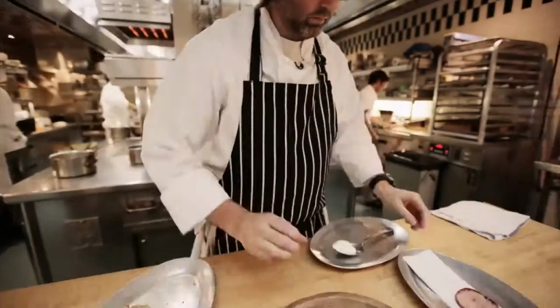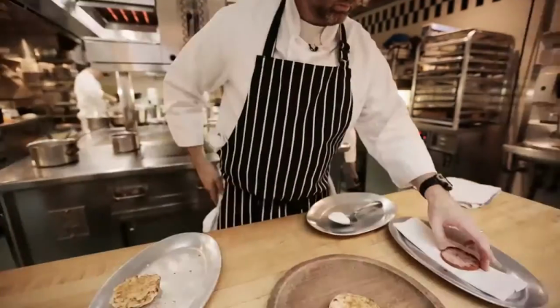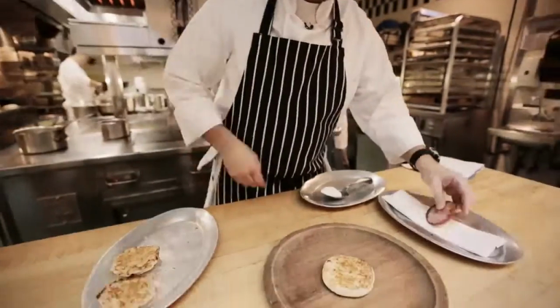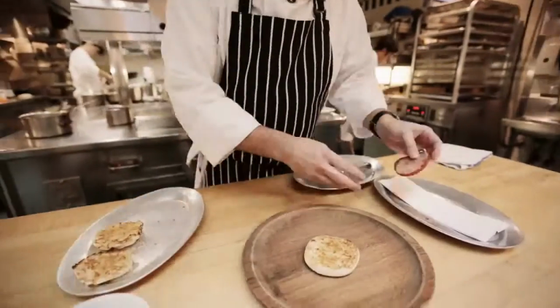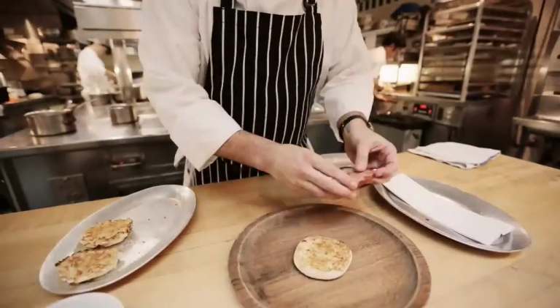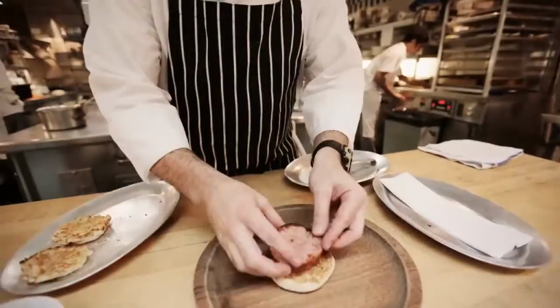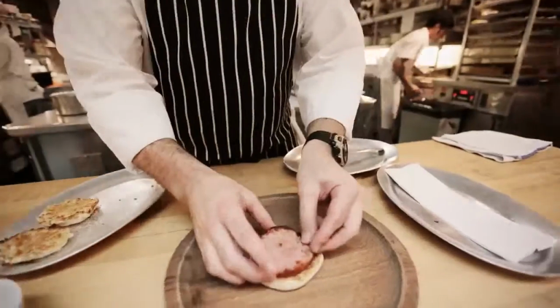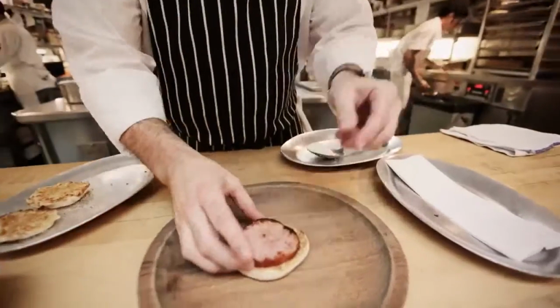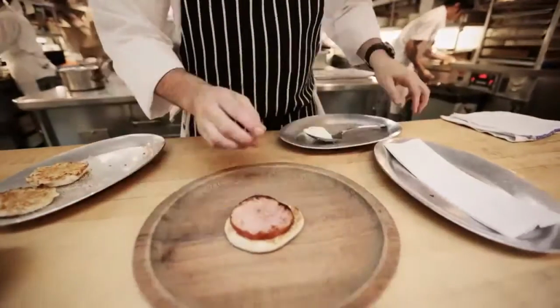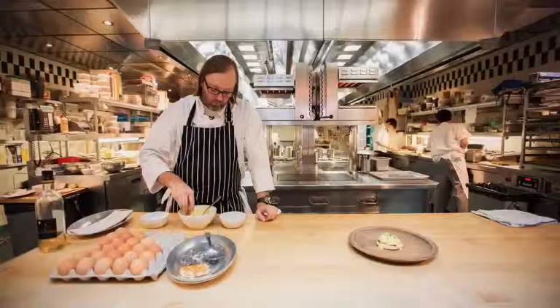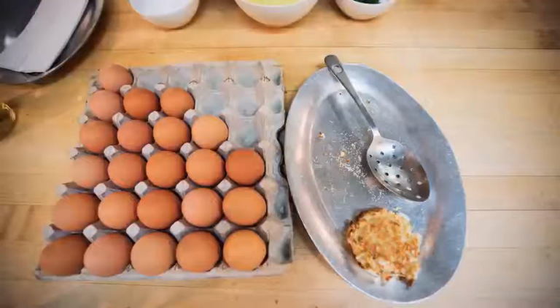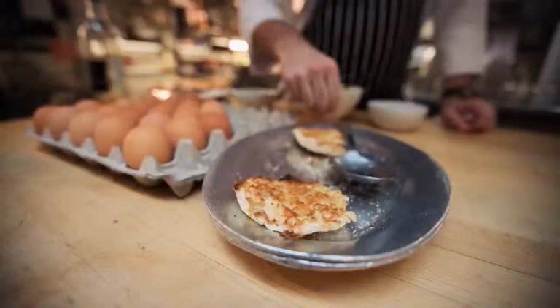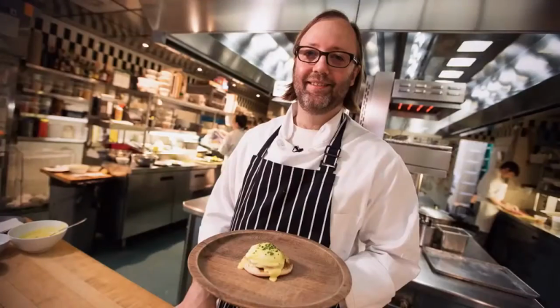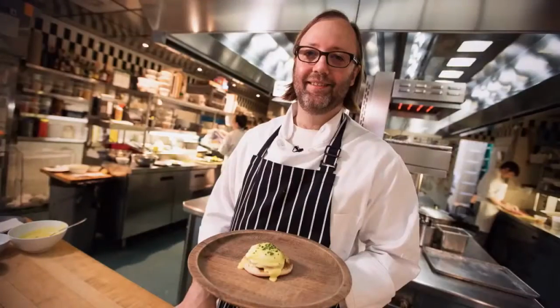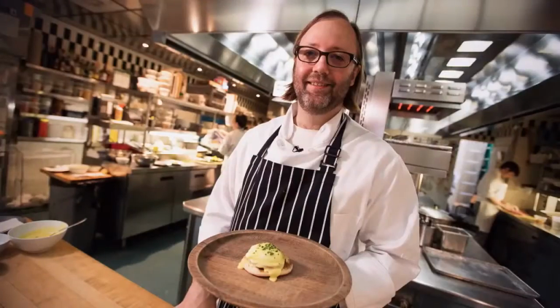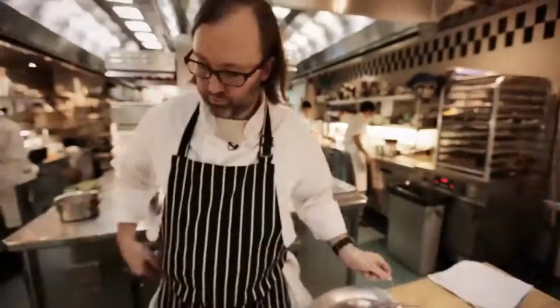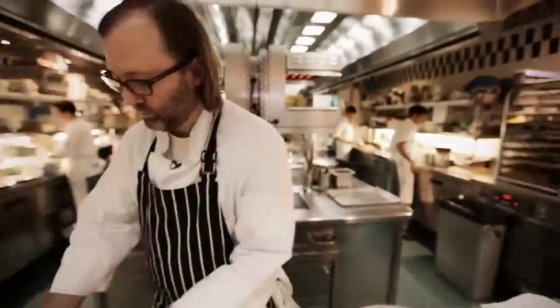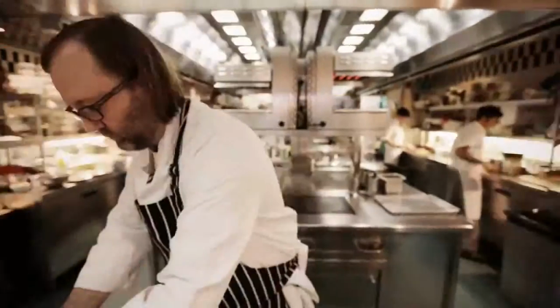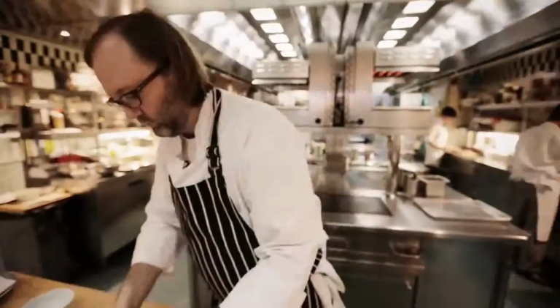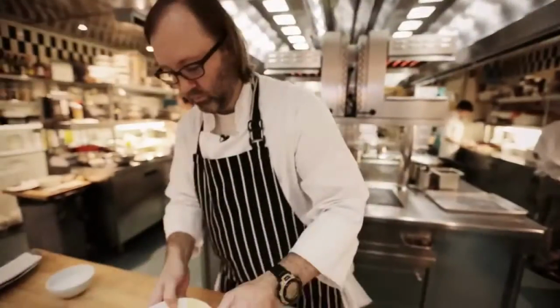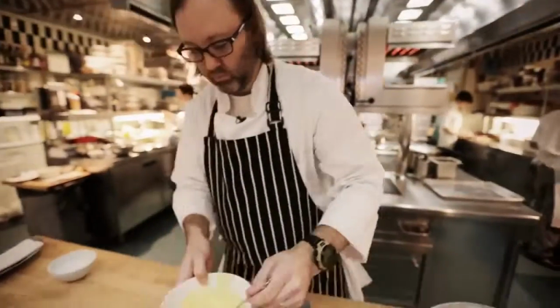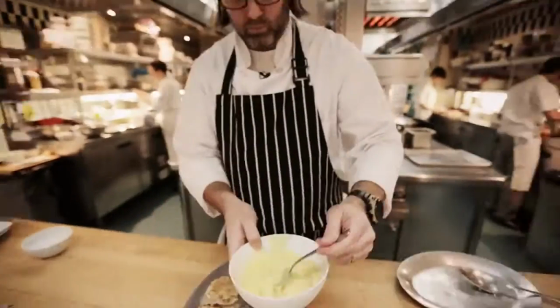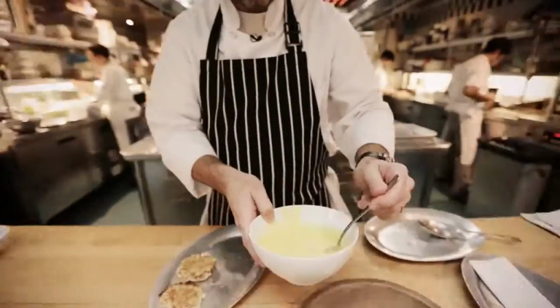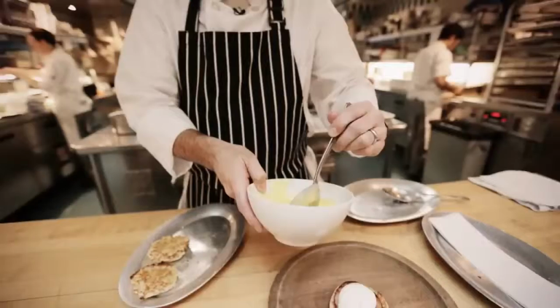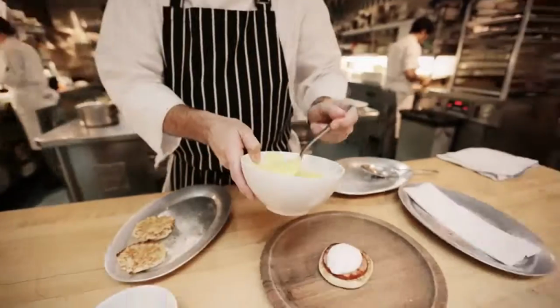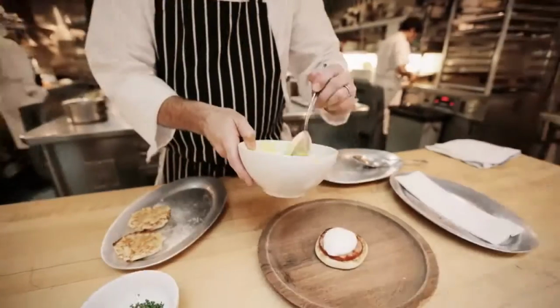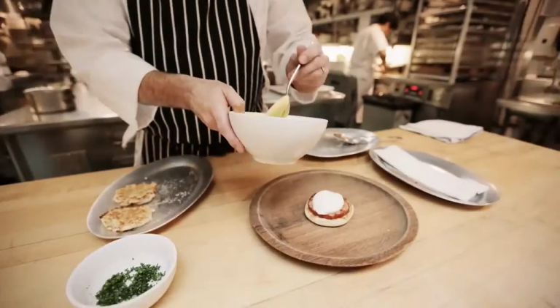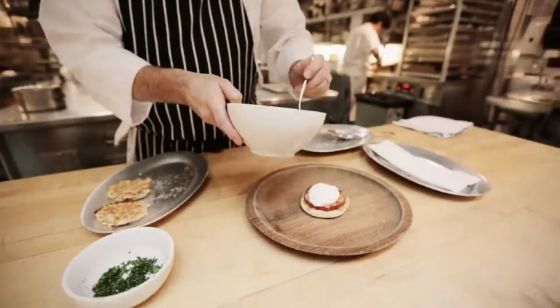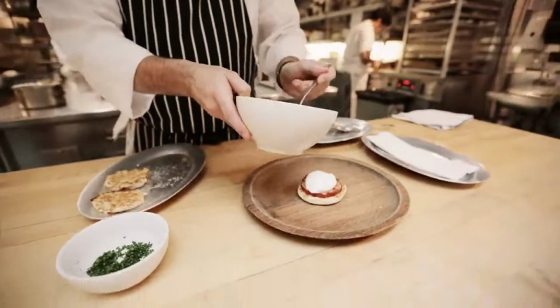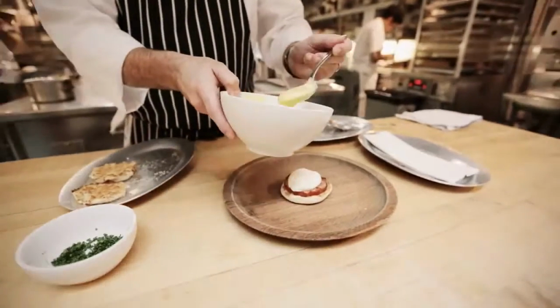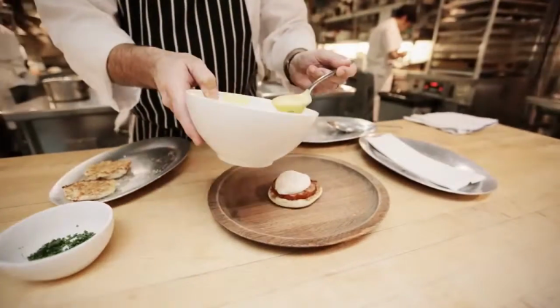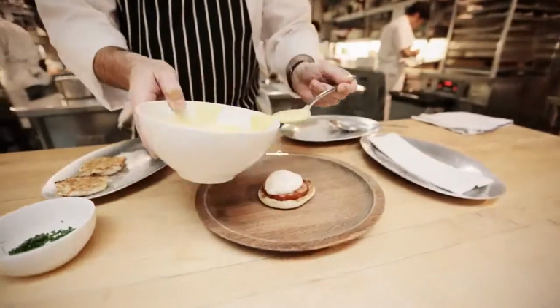I'm Wylie Dufresne, the chef and owner of WD-50 and Alder restaurants here in Manhattan, and today we're making Eggs Benedict.